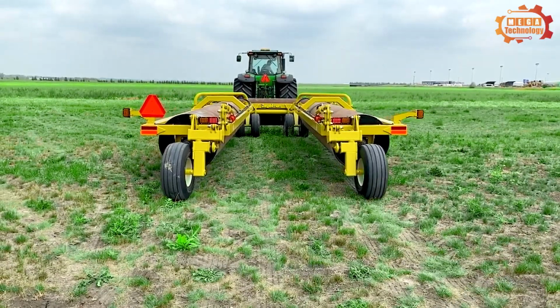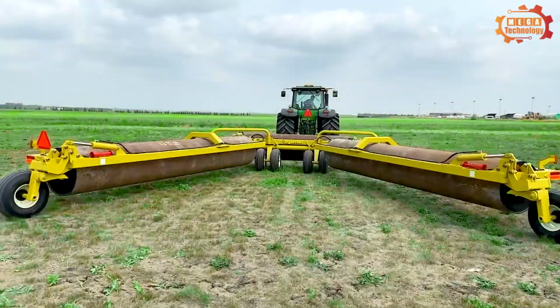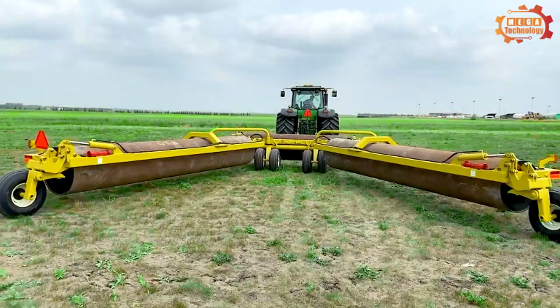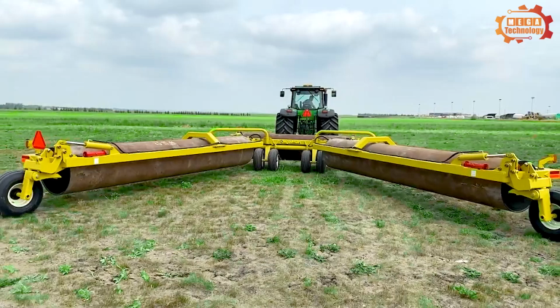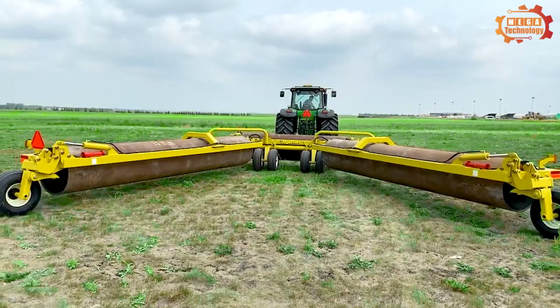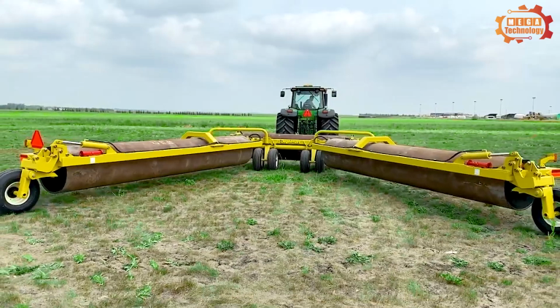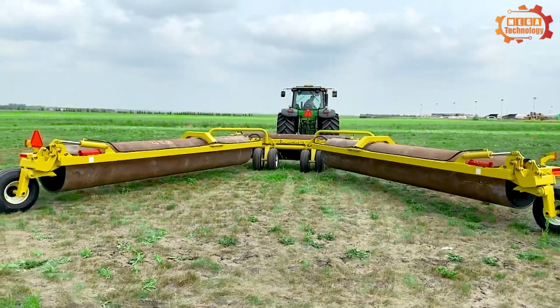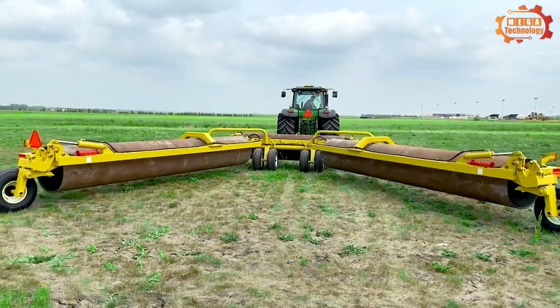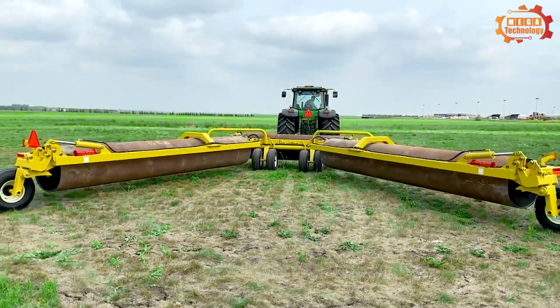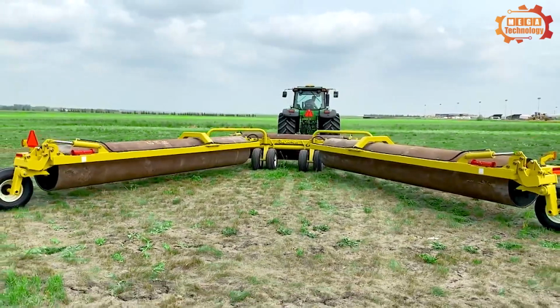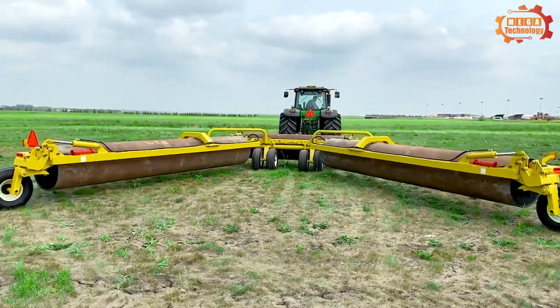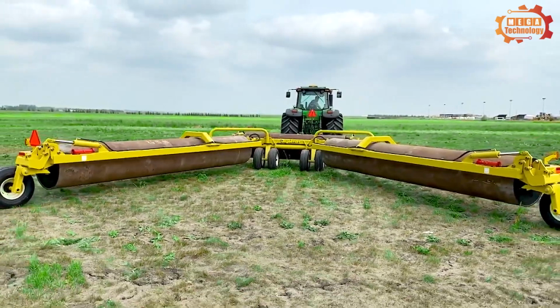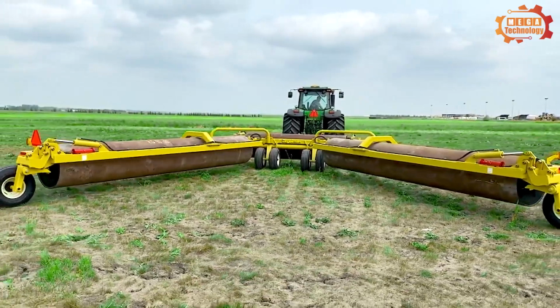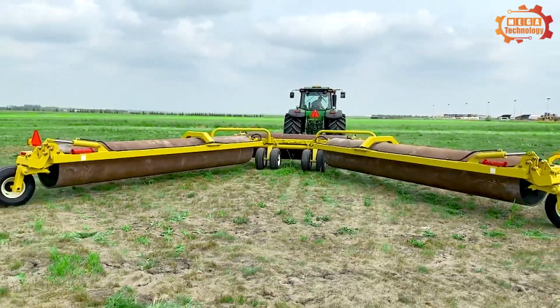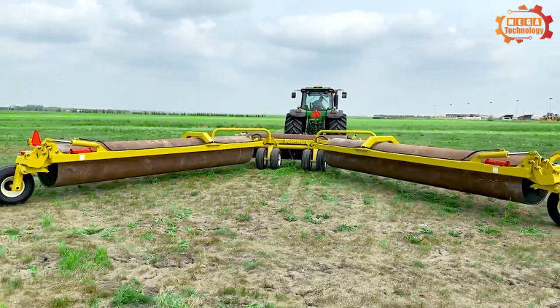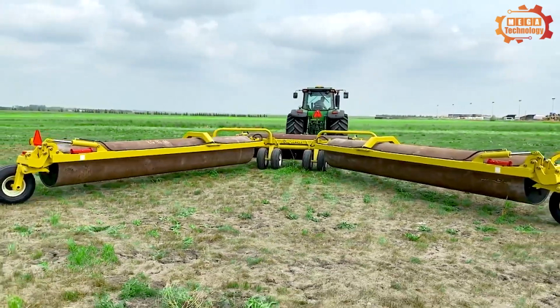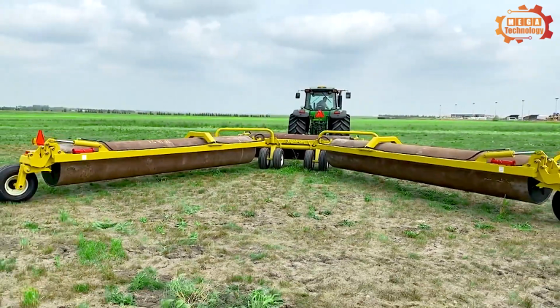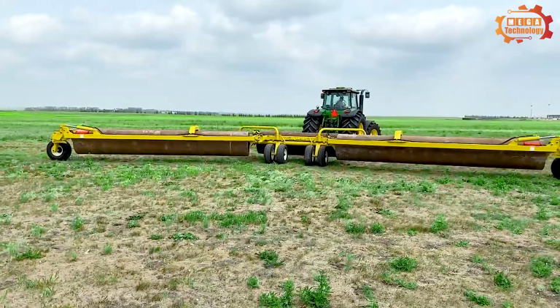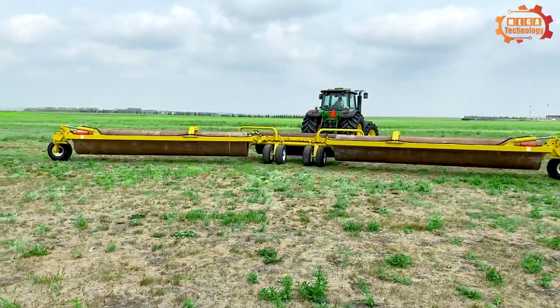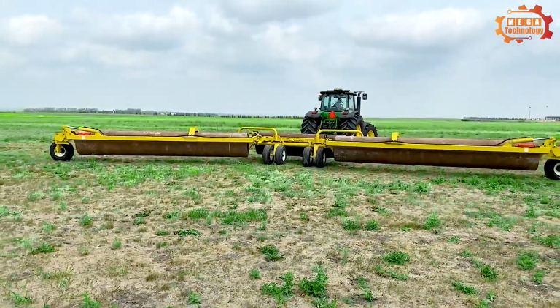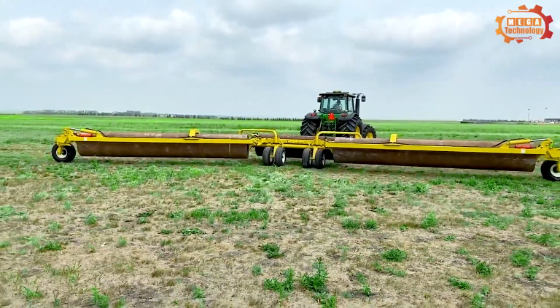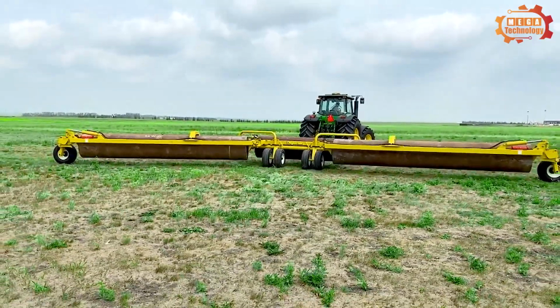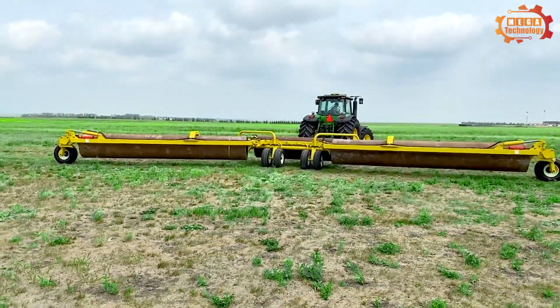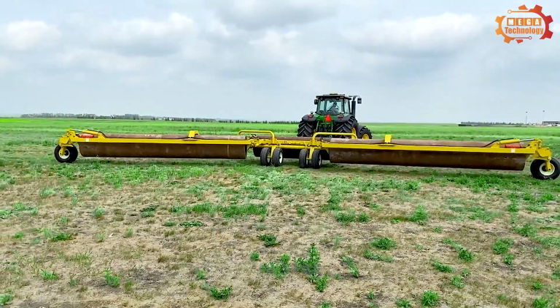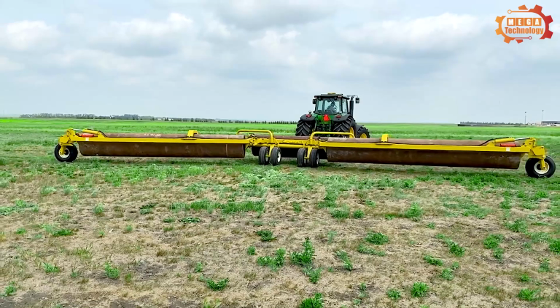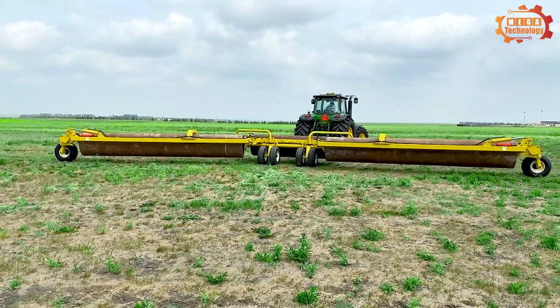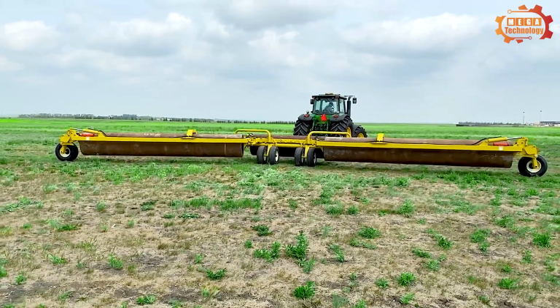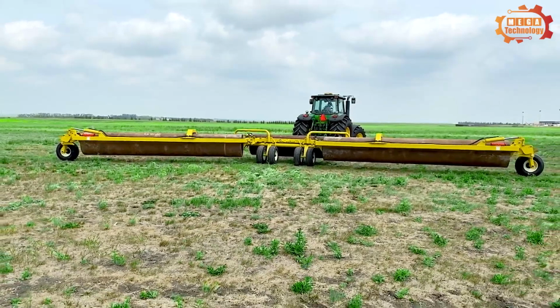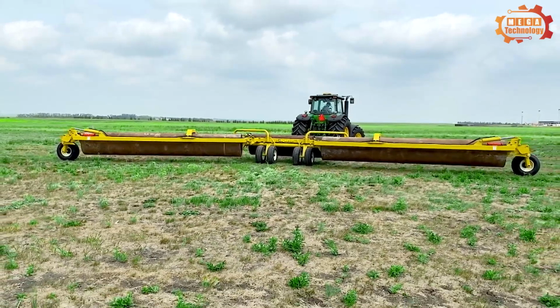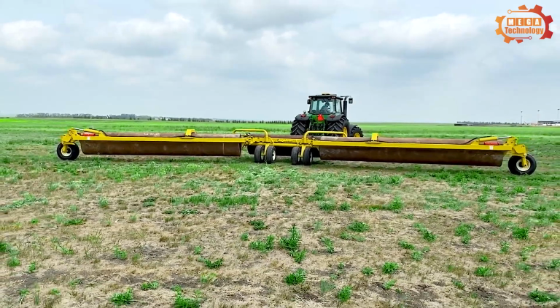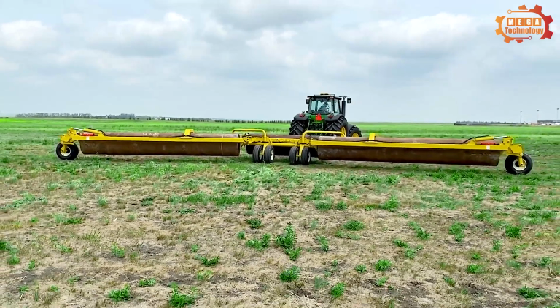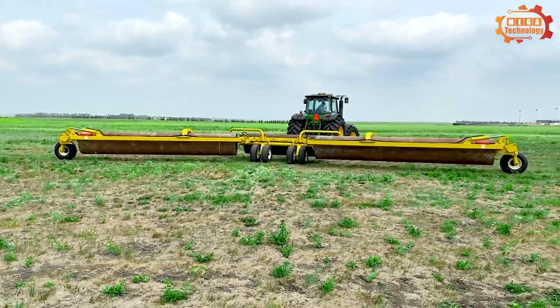The chassis is made of sturdy steel, divided into three layers, helping to increase the machine's rigidity and load-bearing capacity.